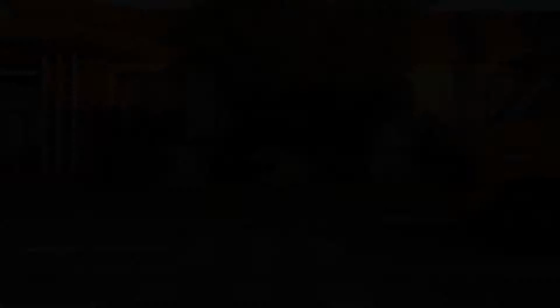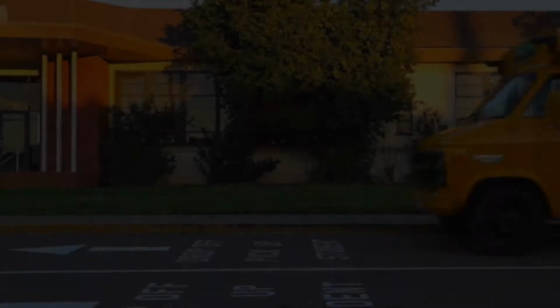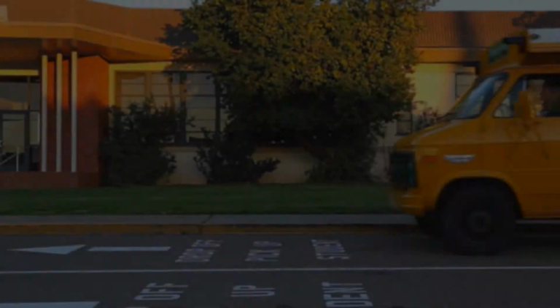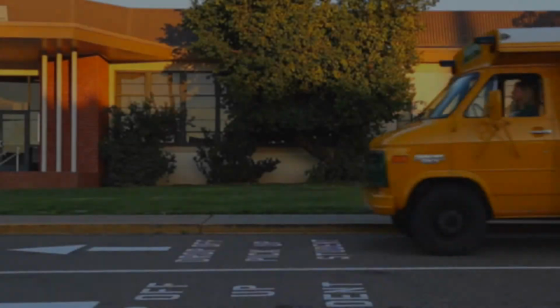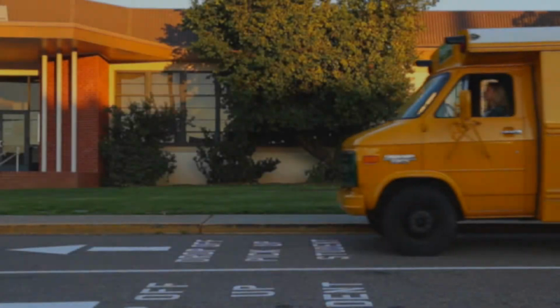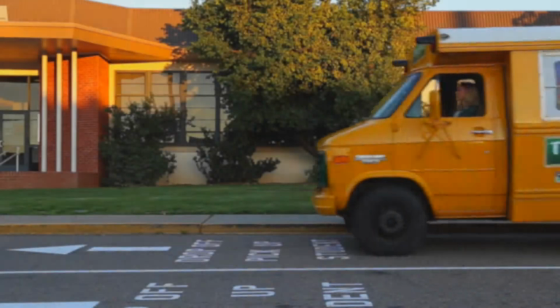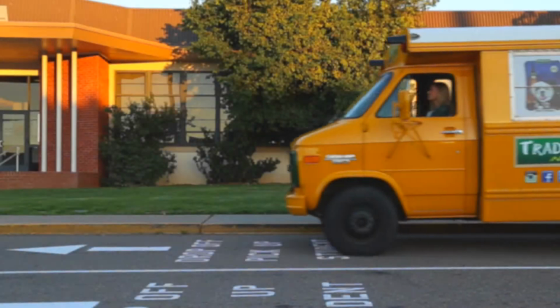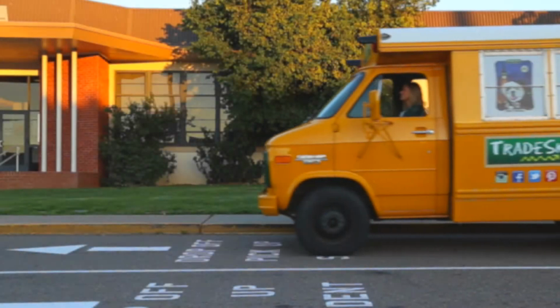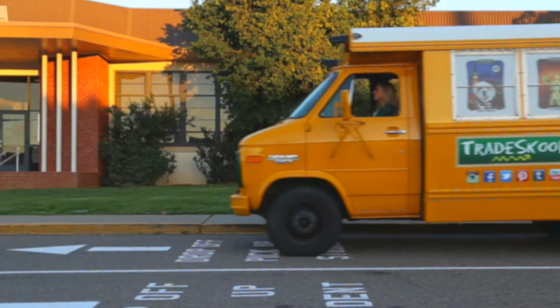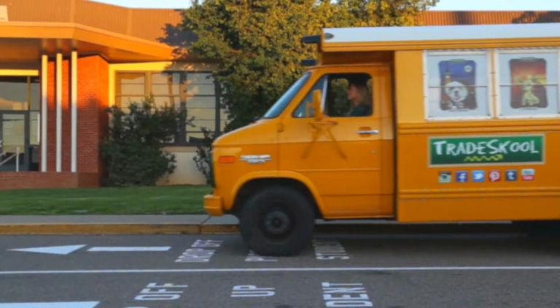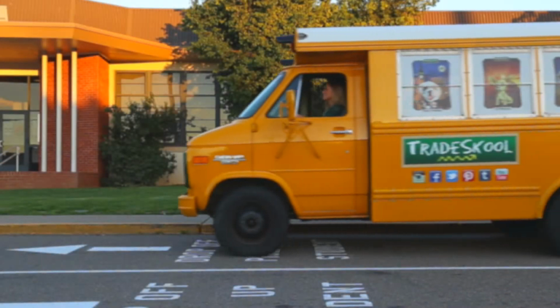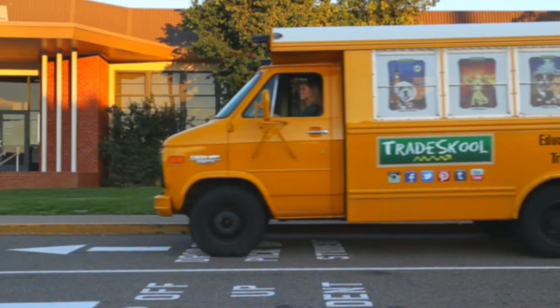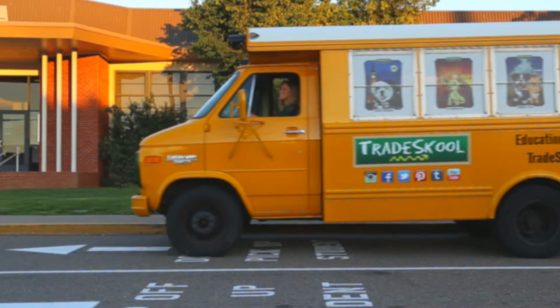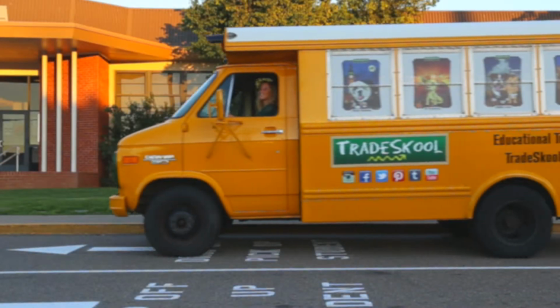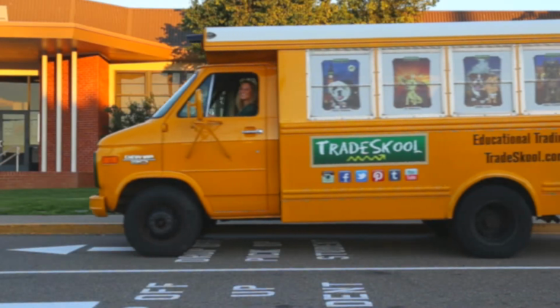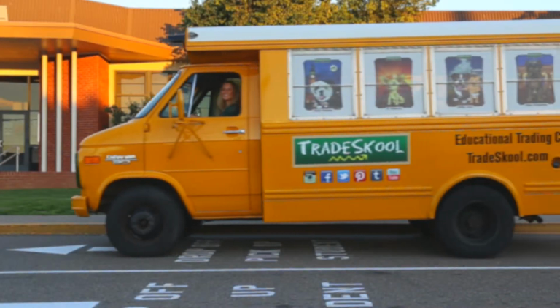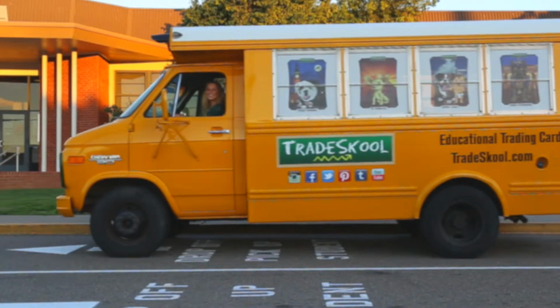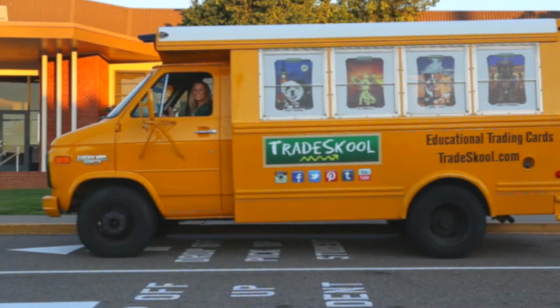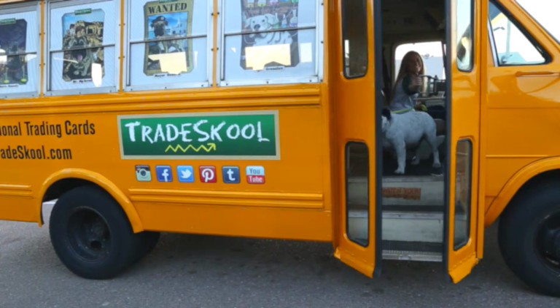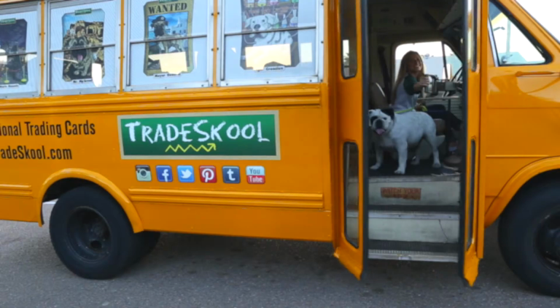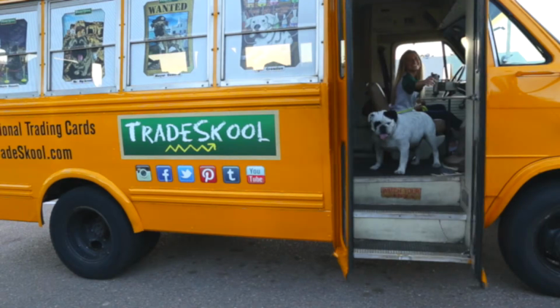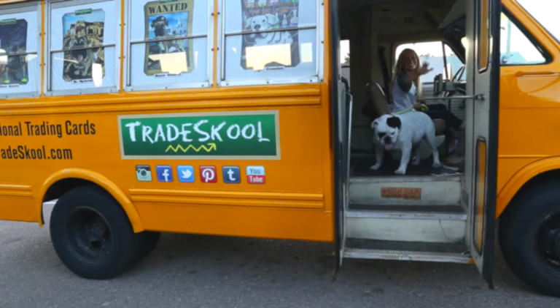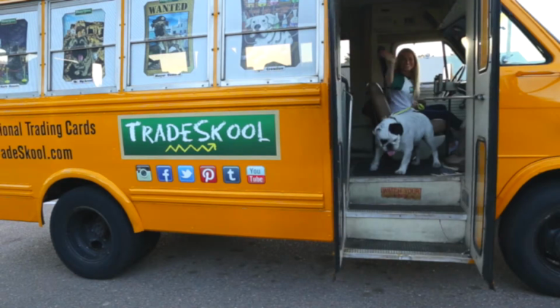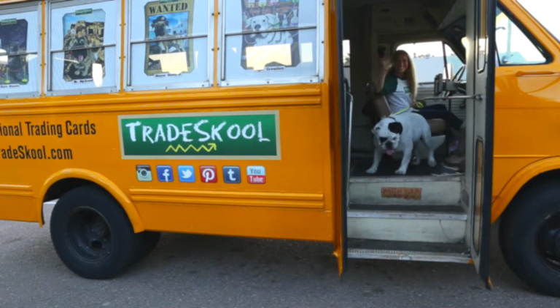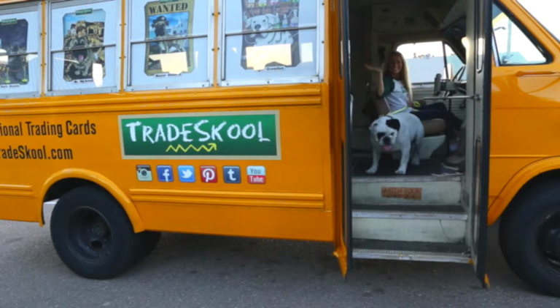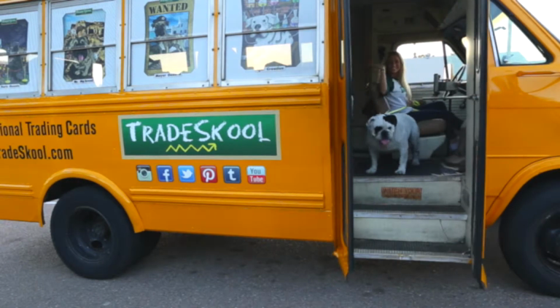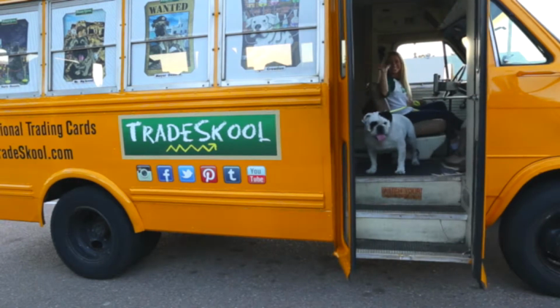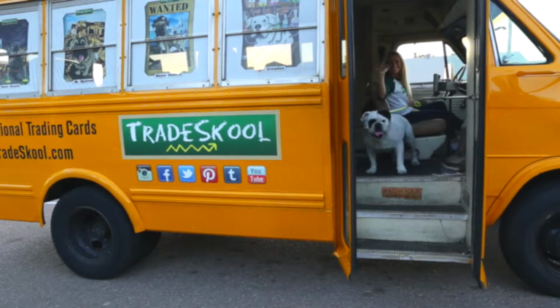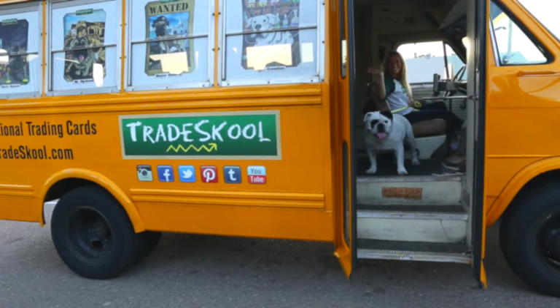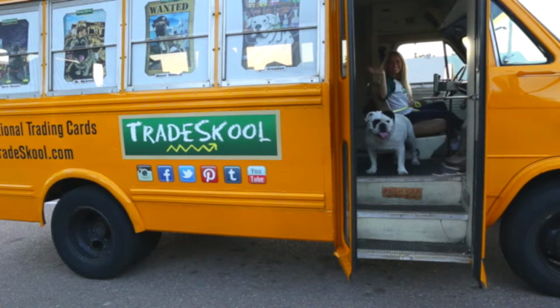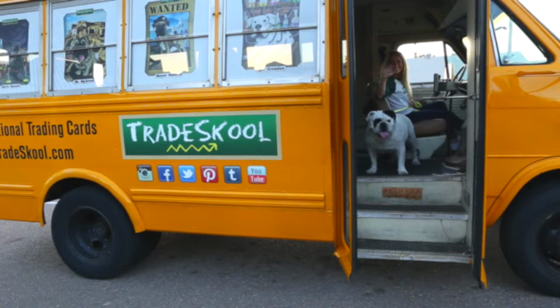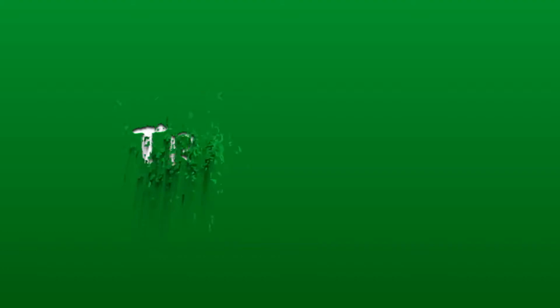Trading is fun and knowledge is cool. Grab a friend and play Trade School.